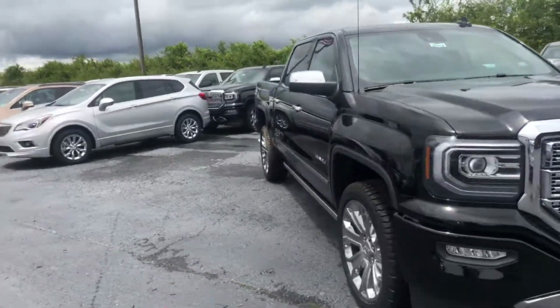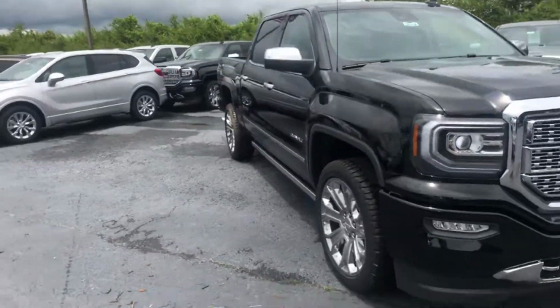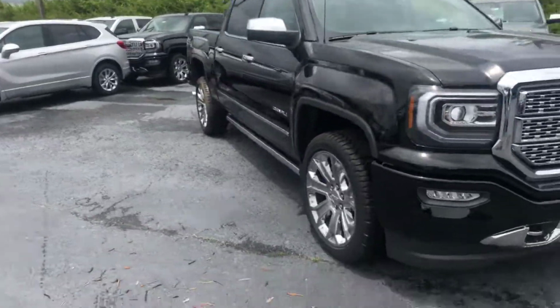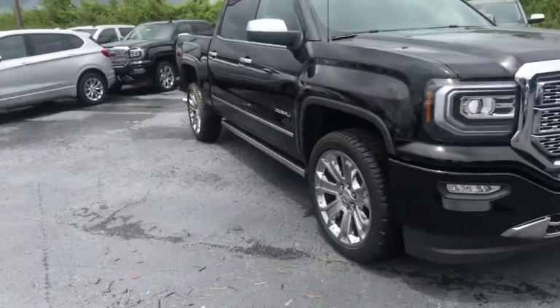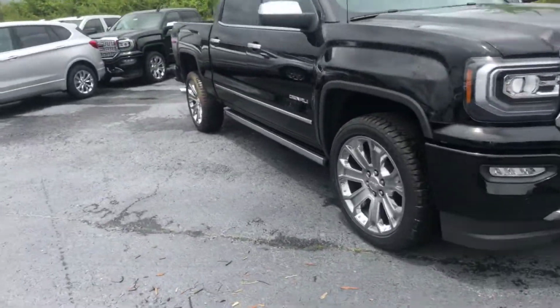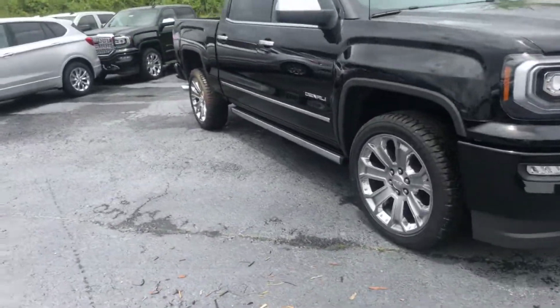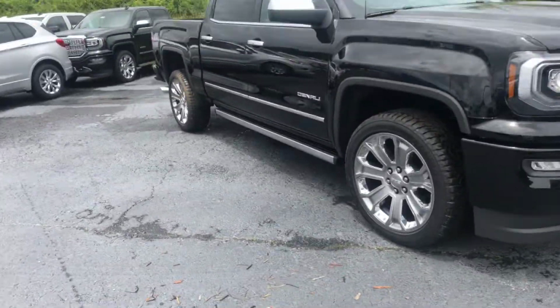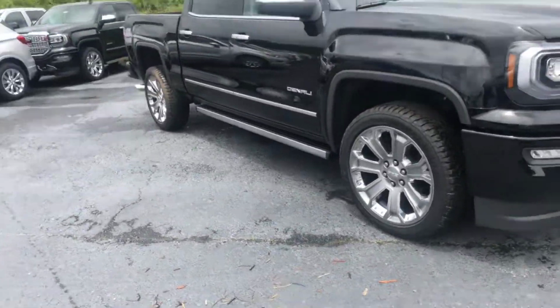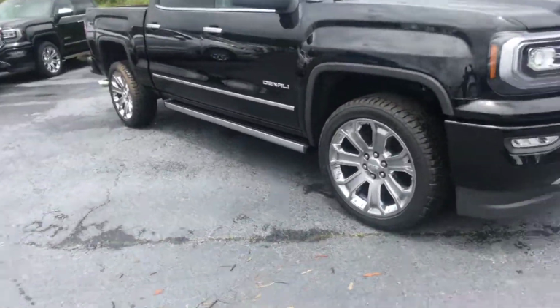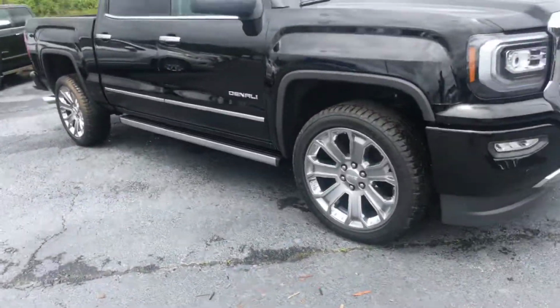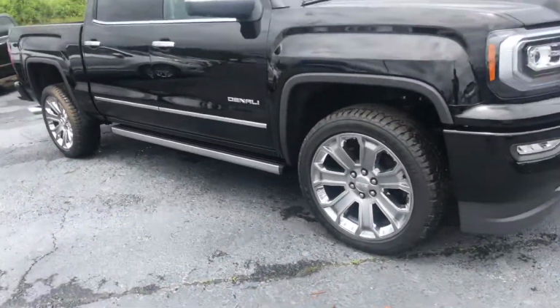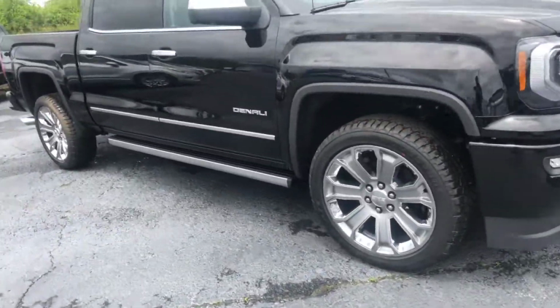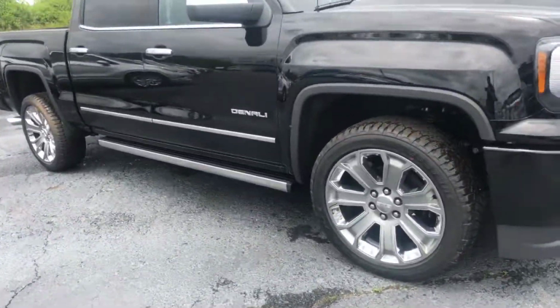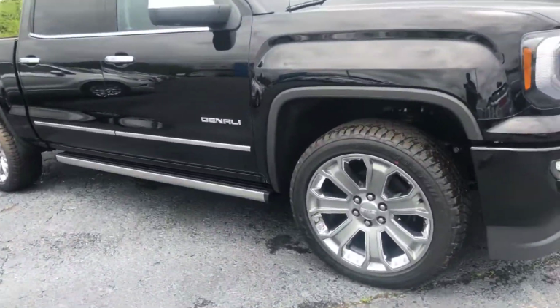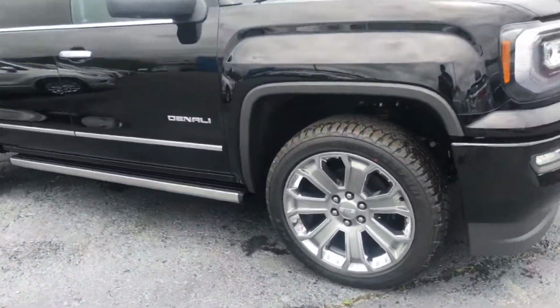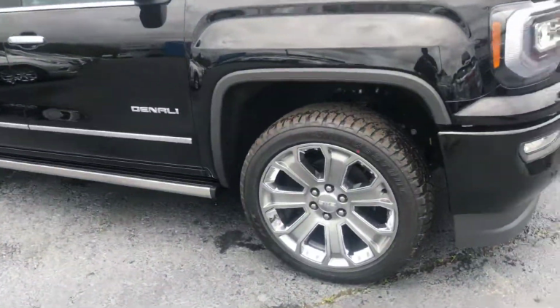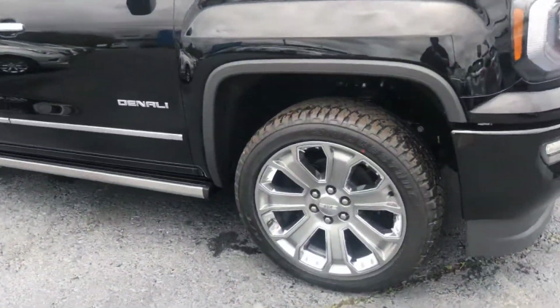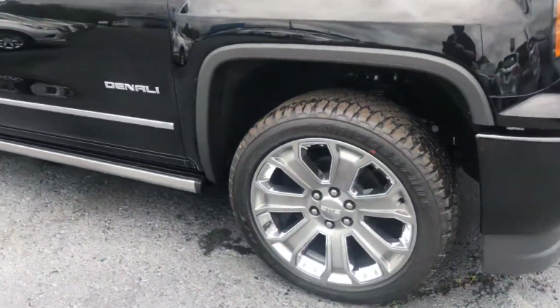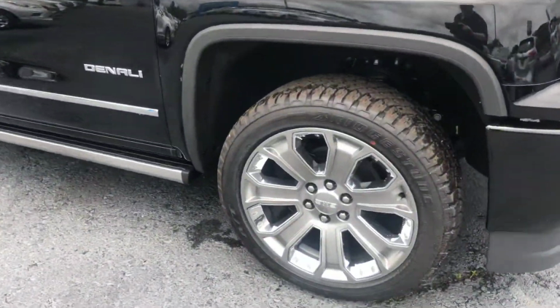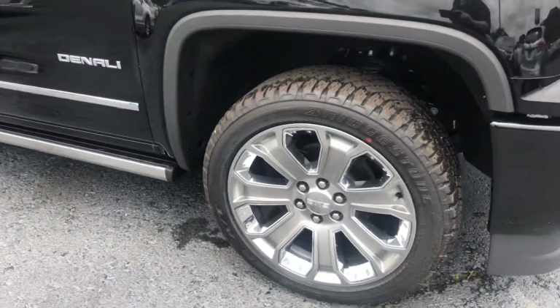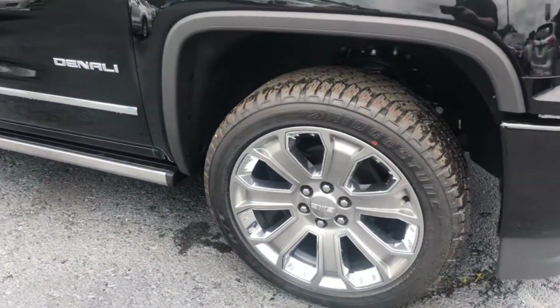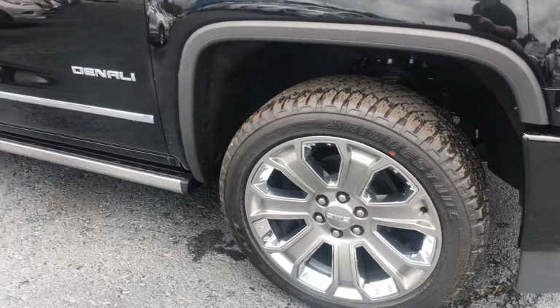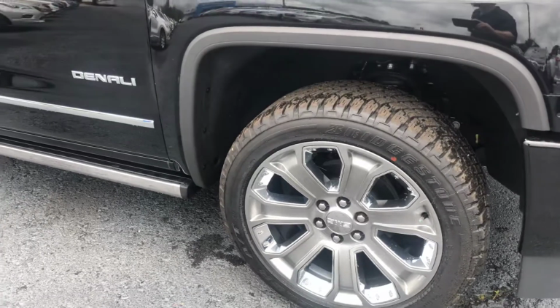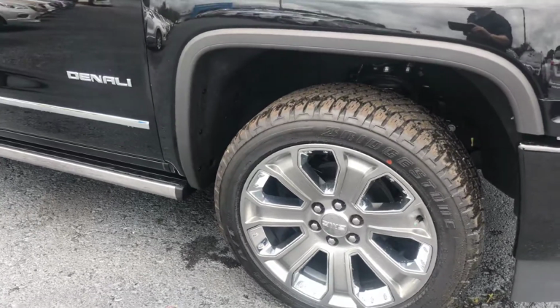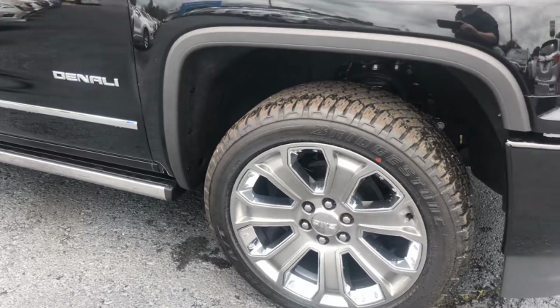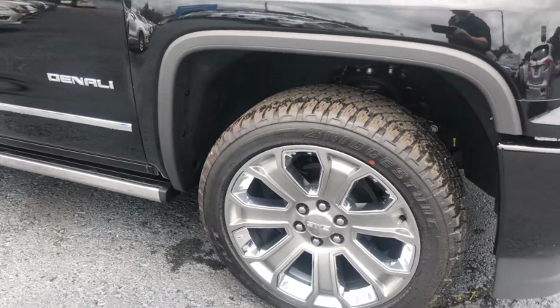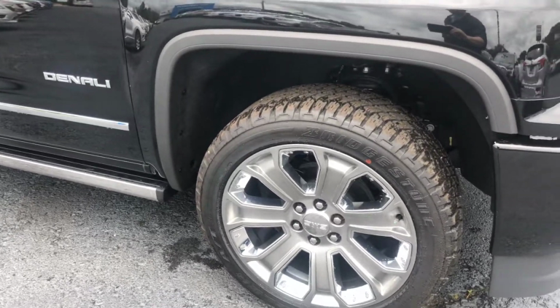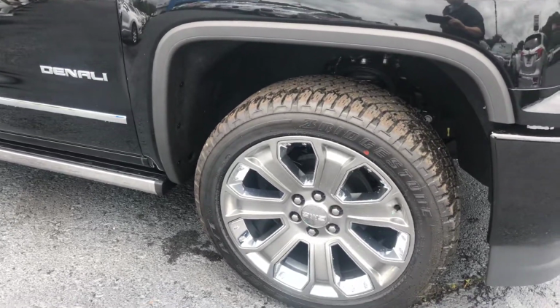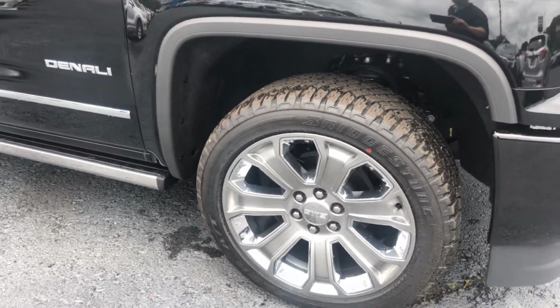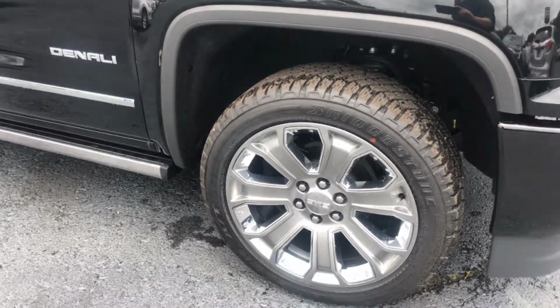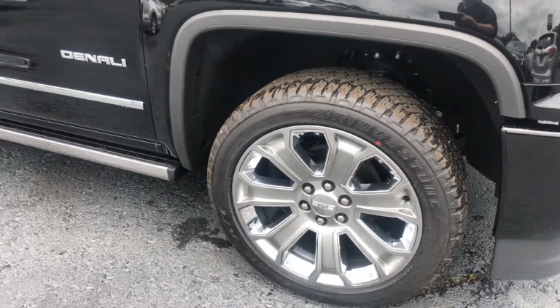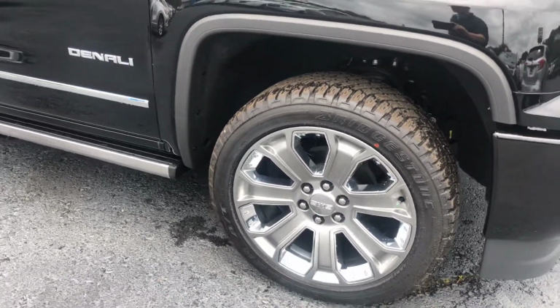Go ahead and walk around. Show you a good look at these beautiful 22-inch factory rims.